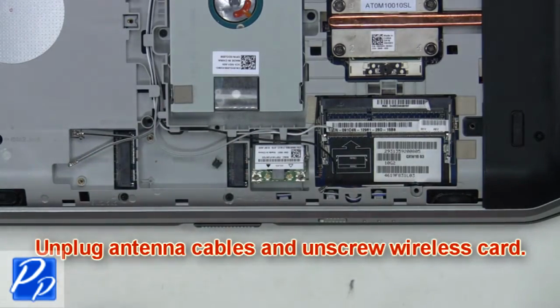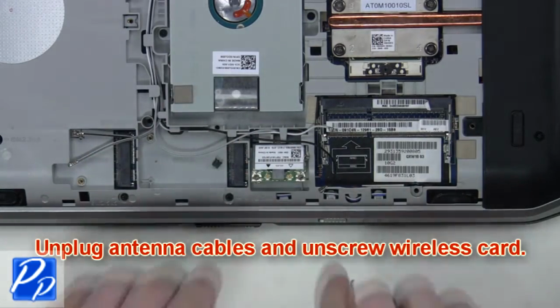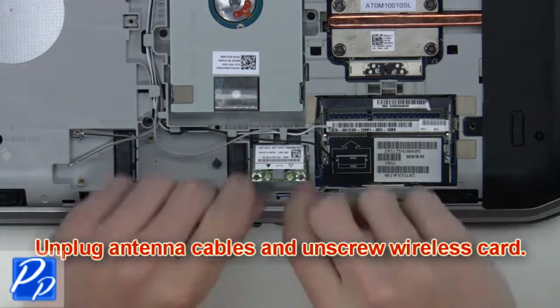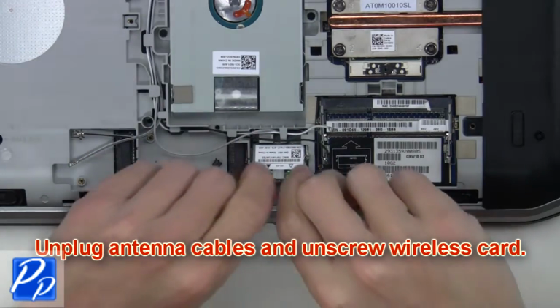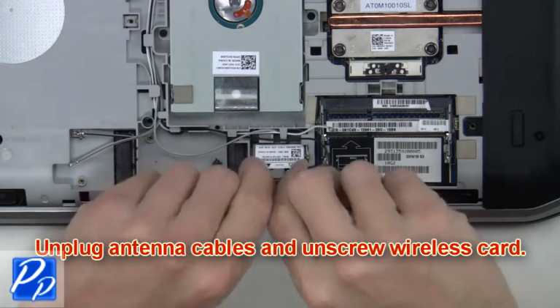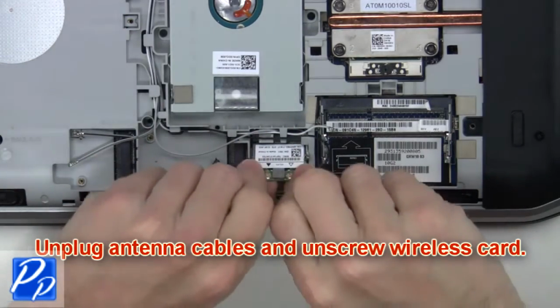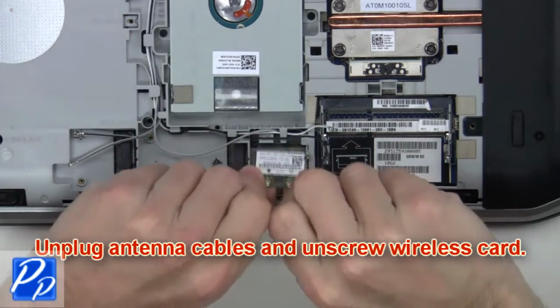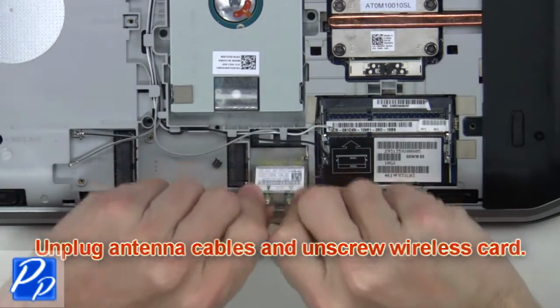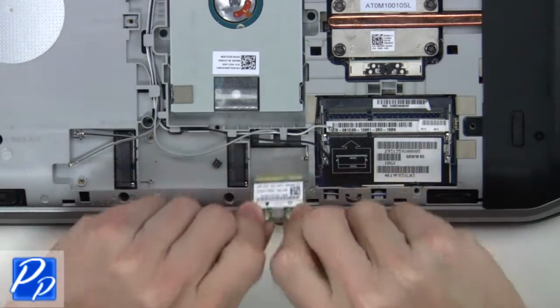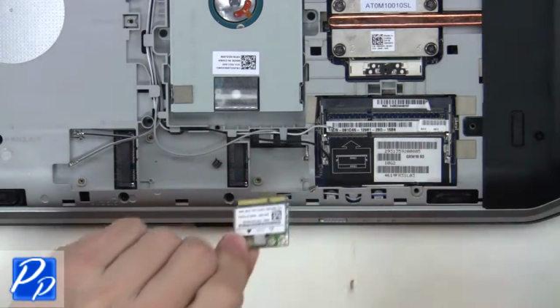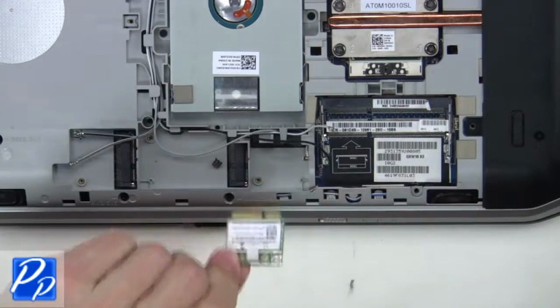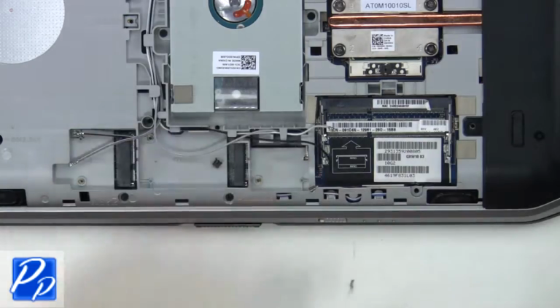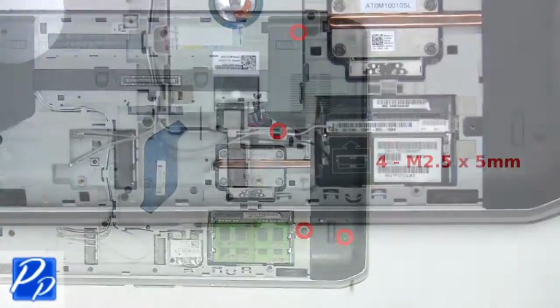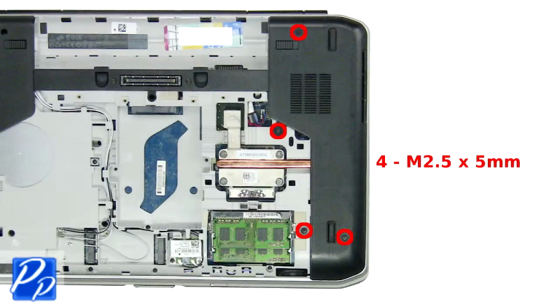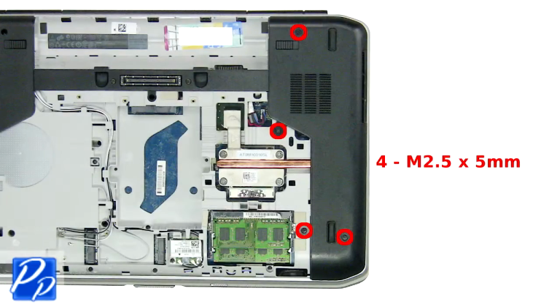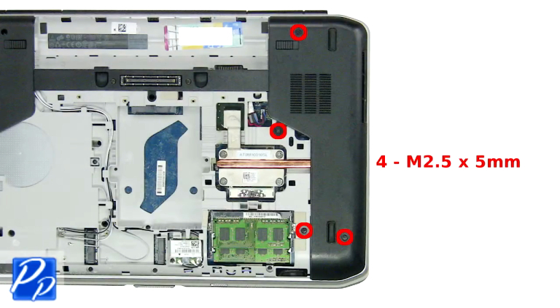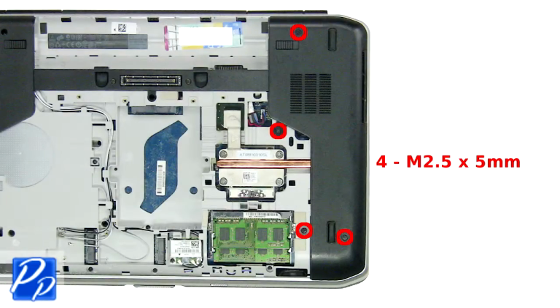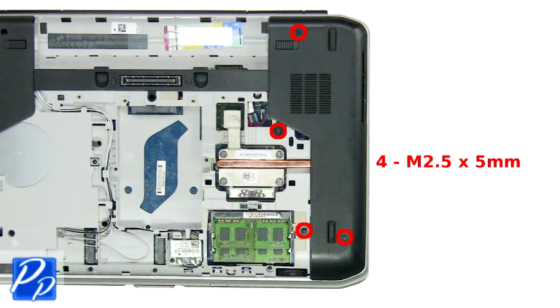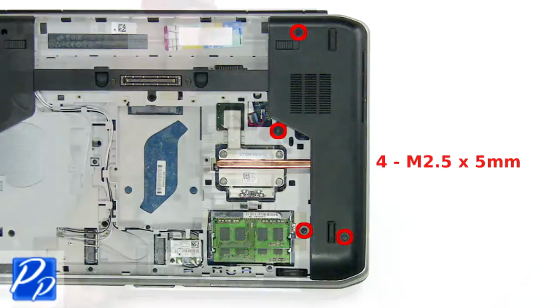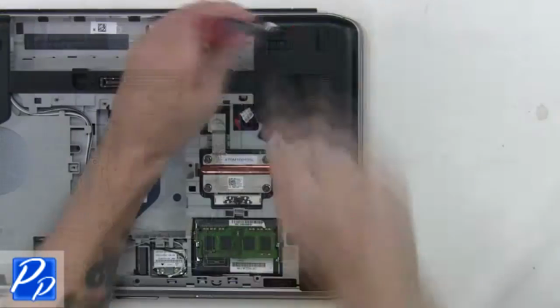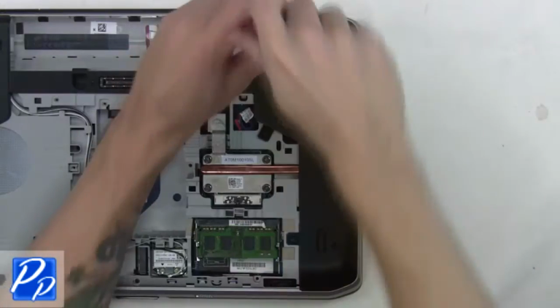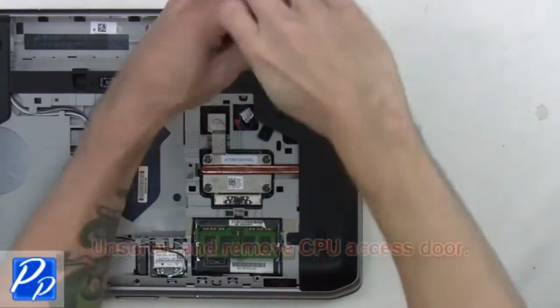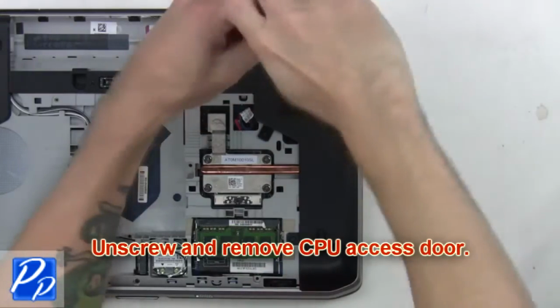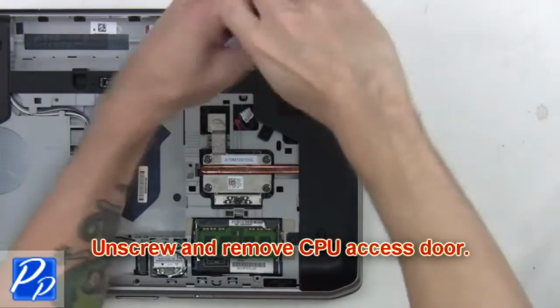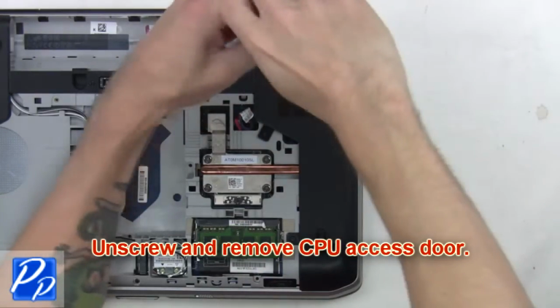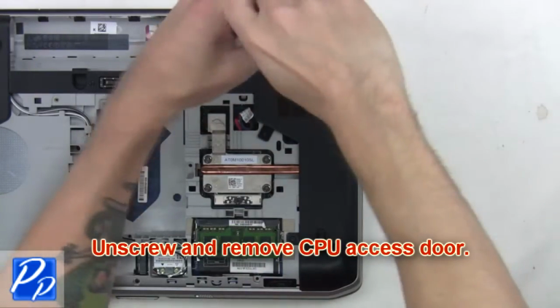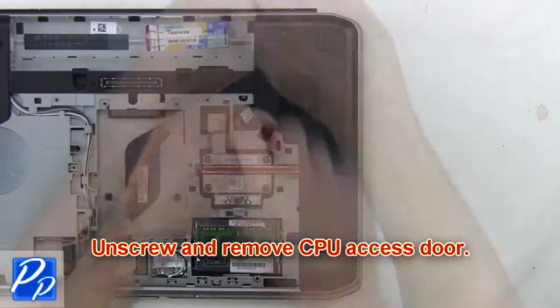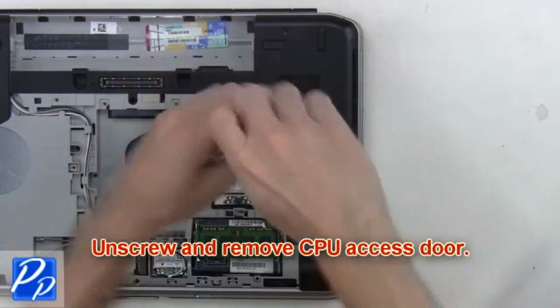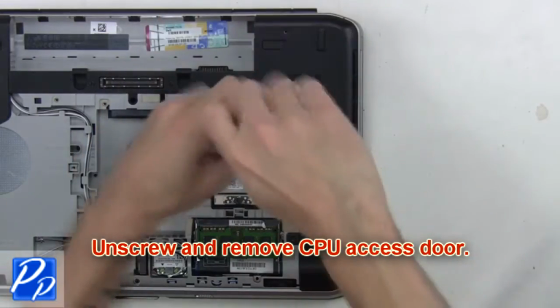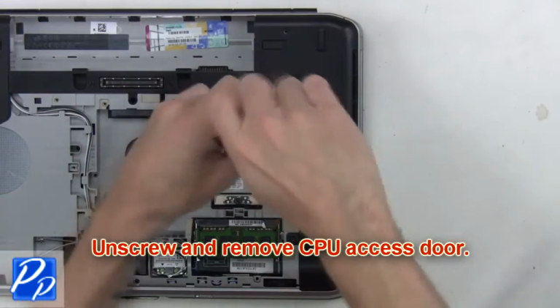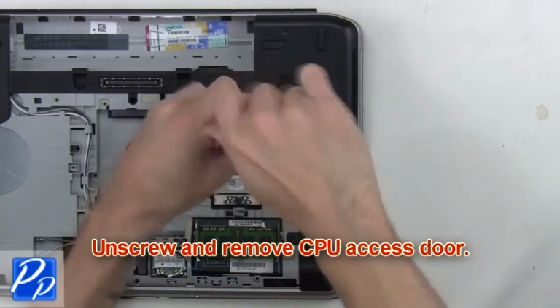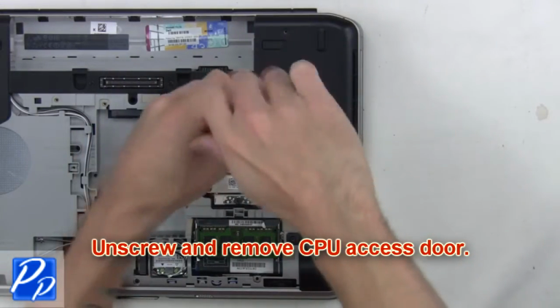Now remove the wireless card. Then unscrew and remove the CPU access door.